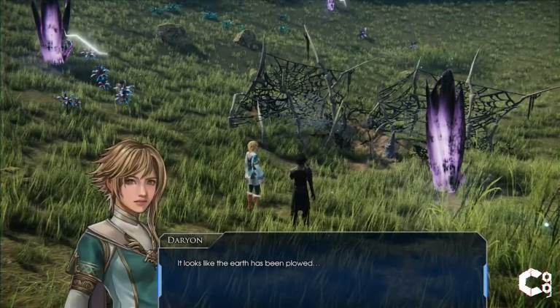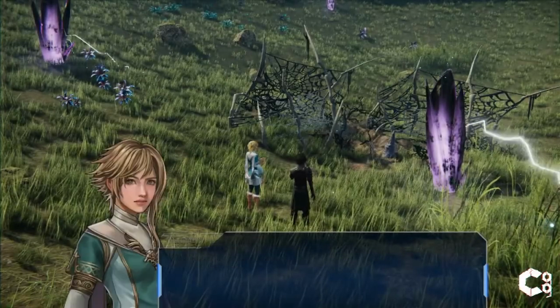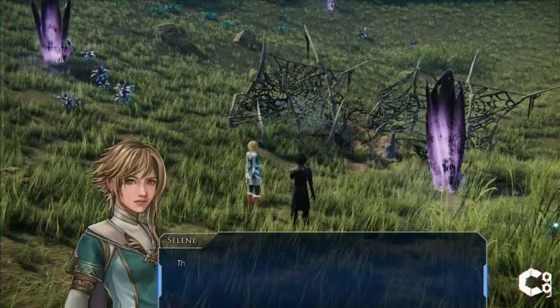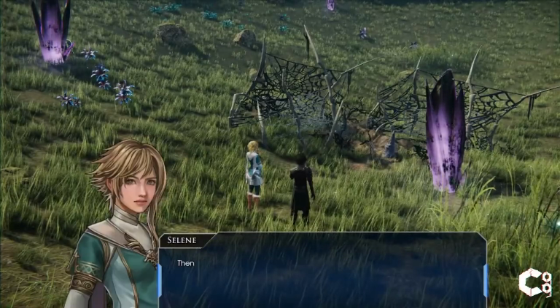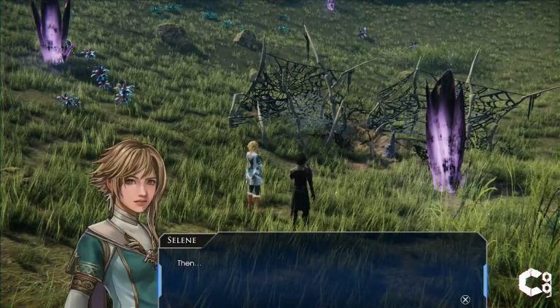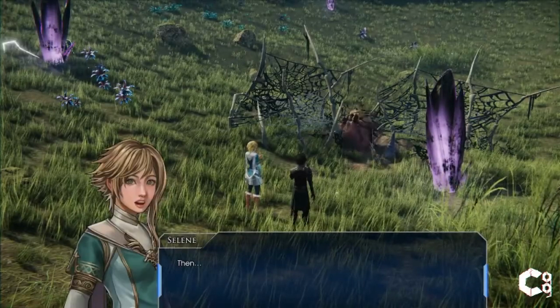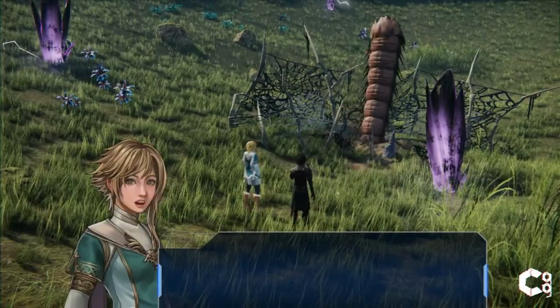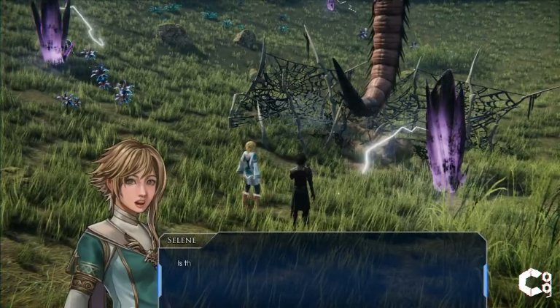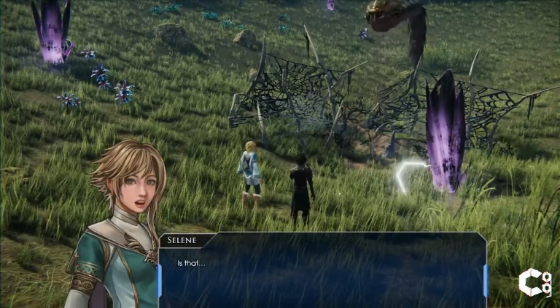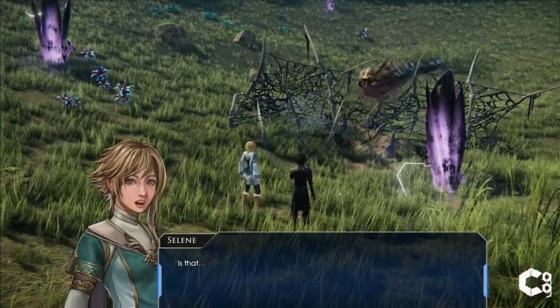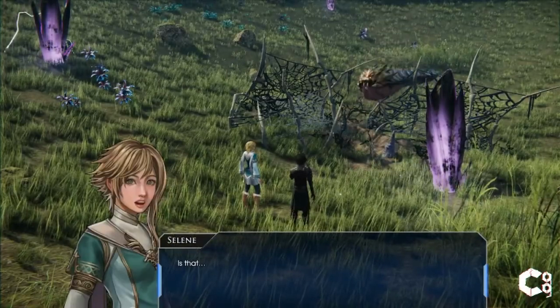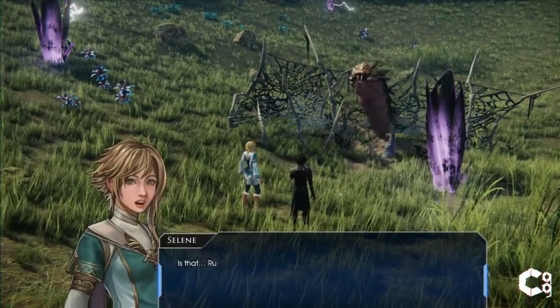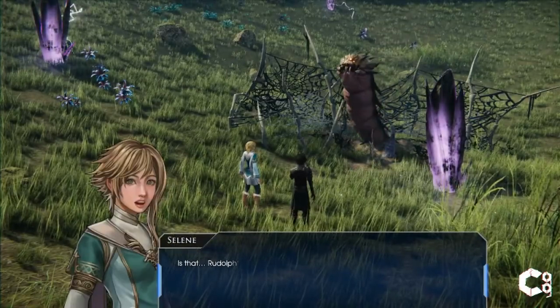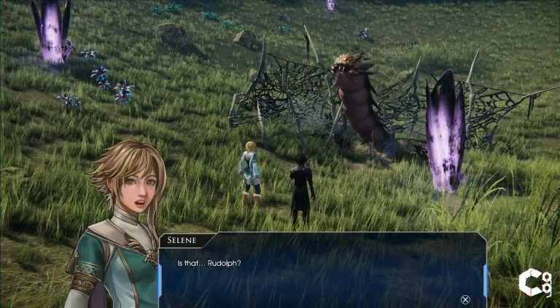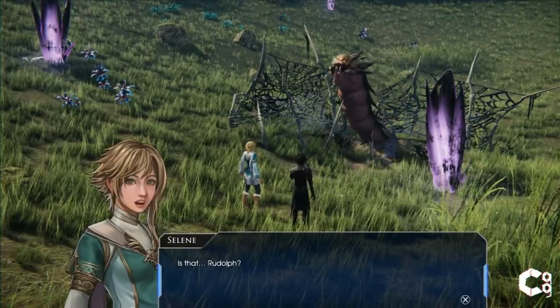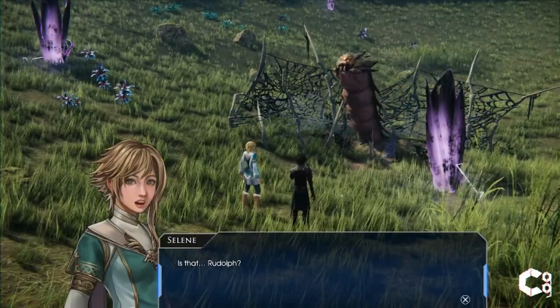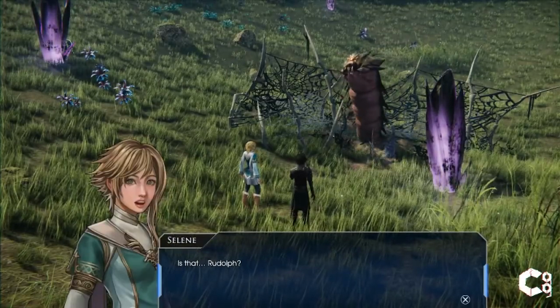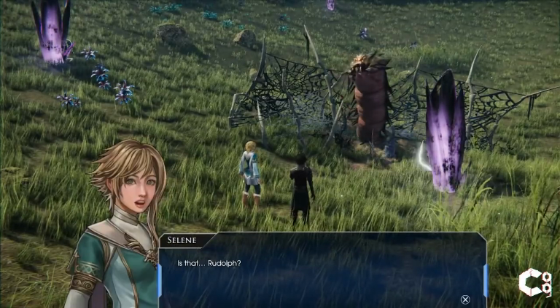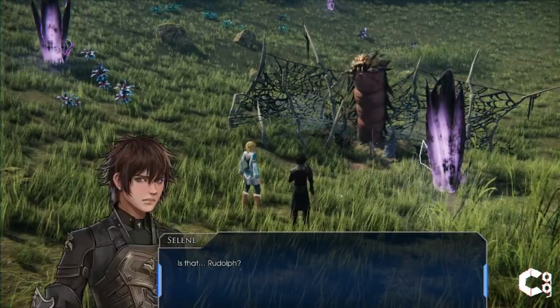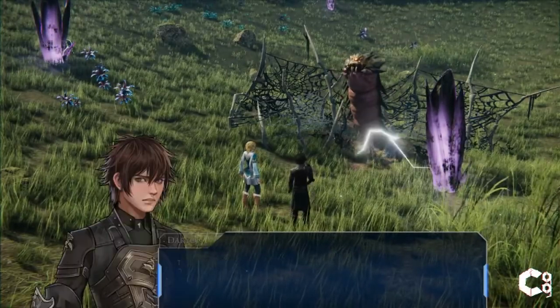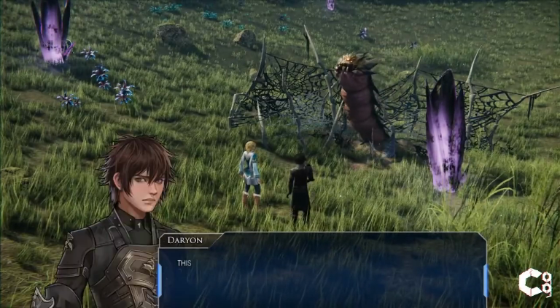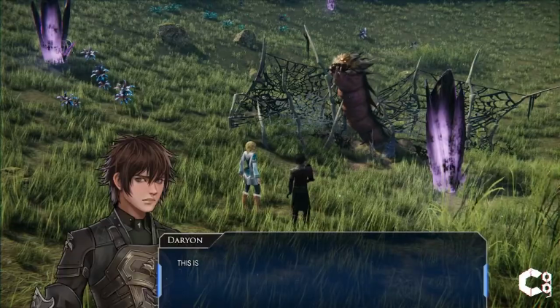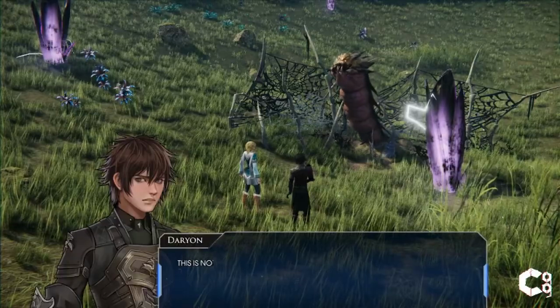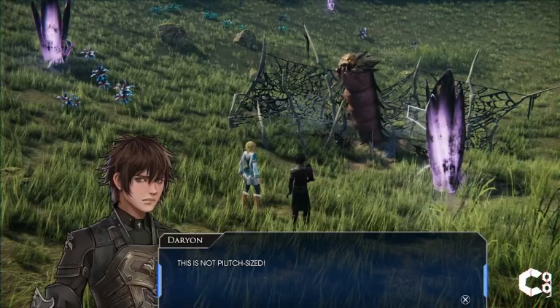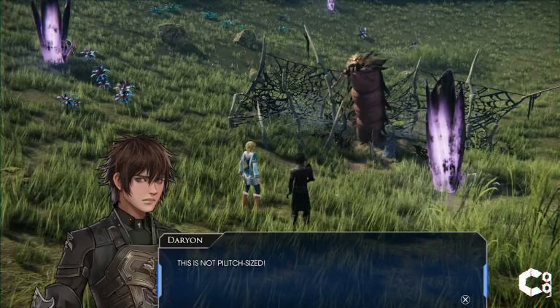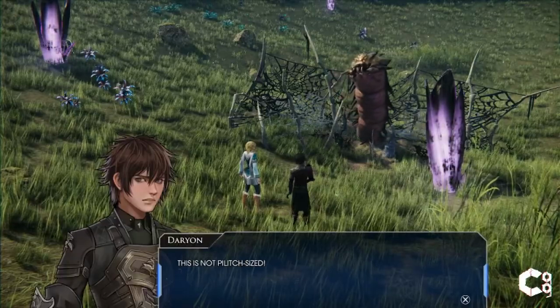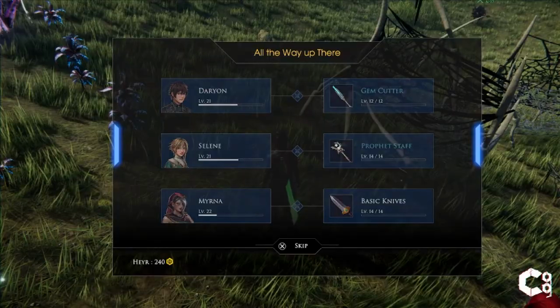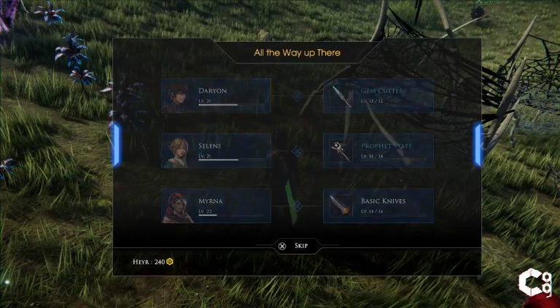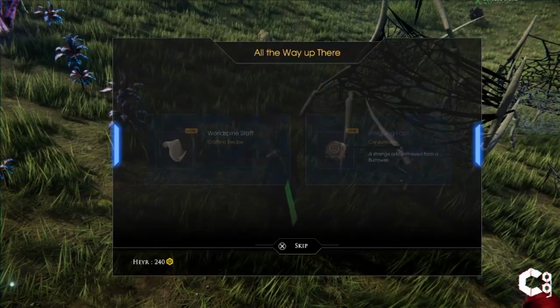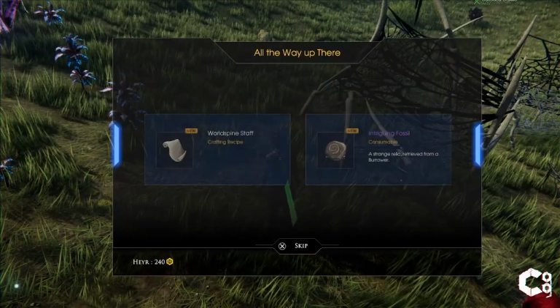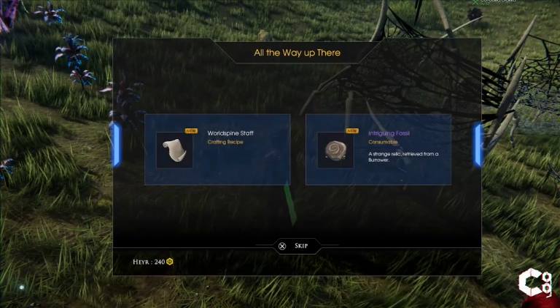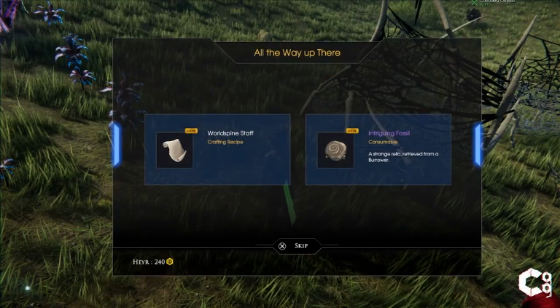Once you beat the burrower, you'll receive a recipe for the World Spine Staff as well as a fossil.